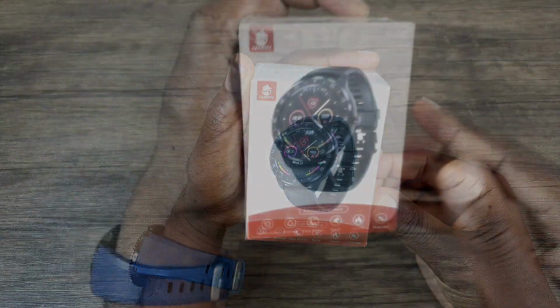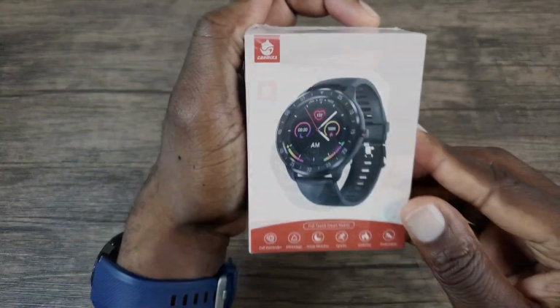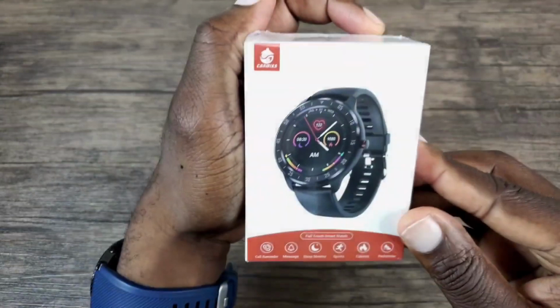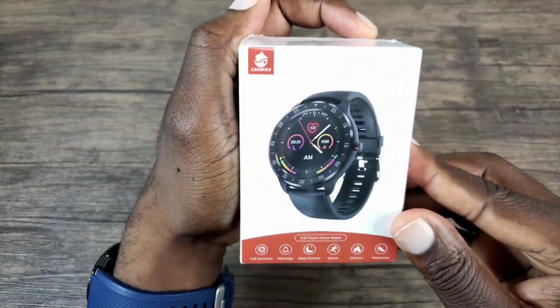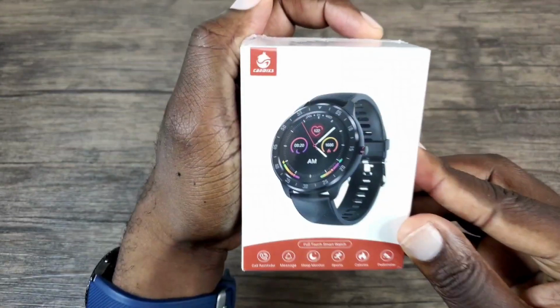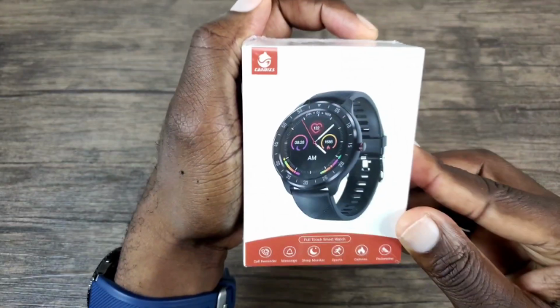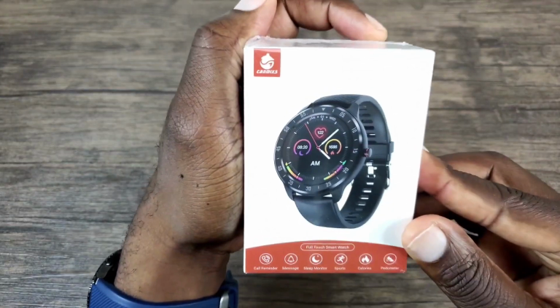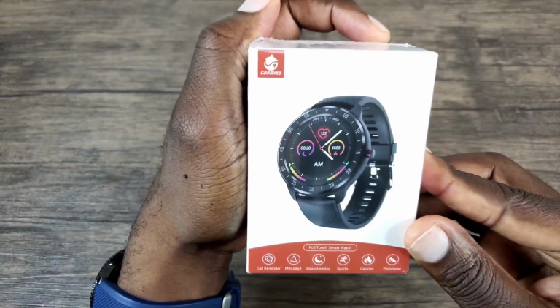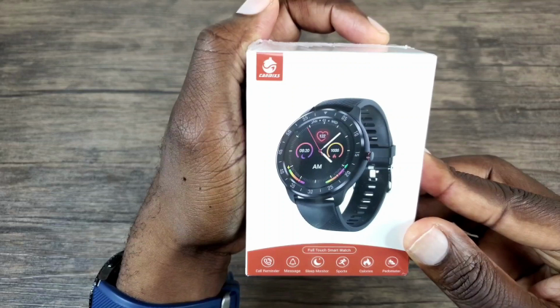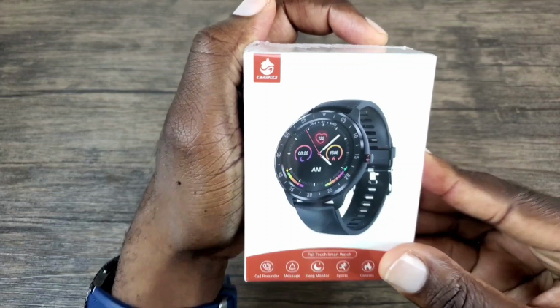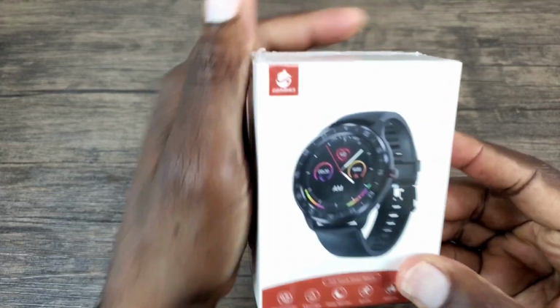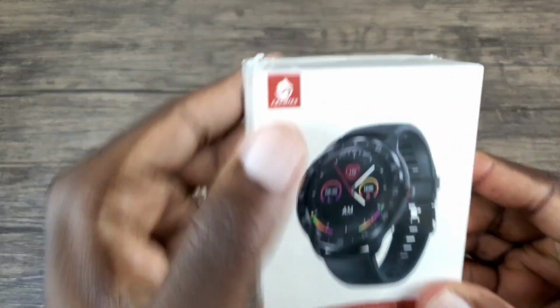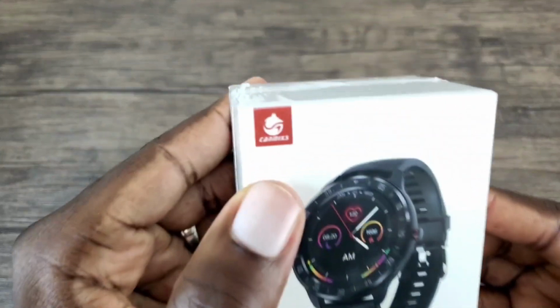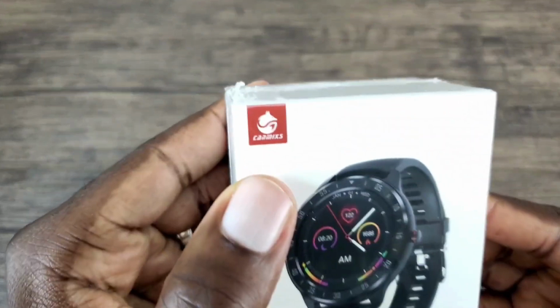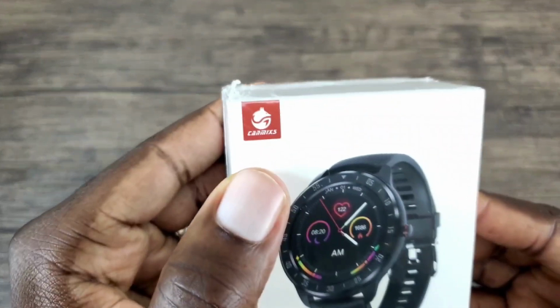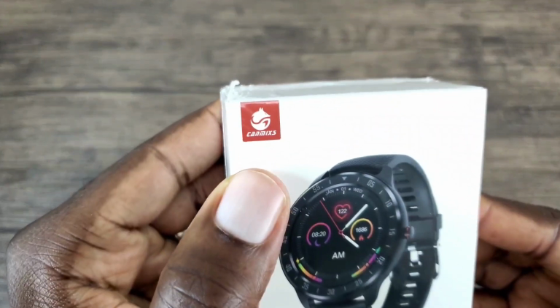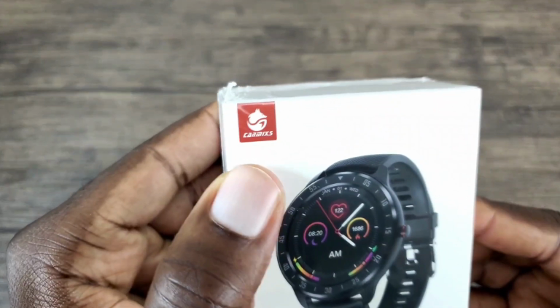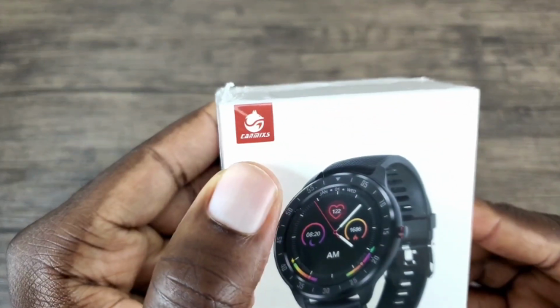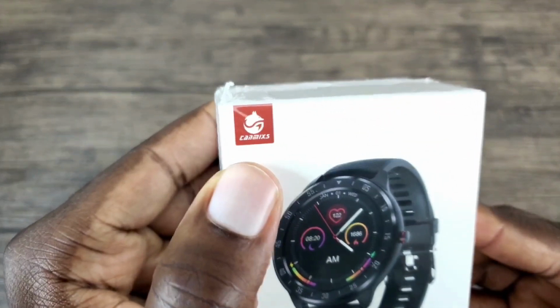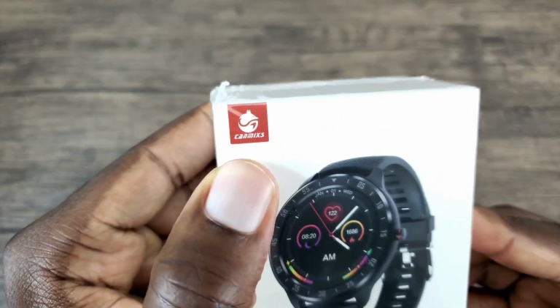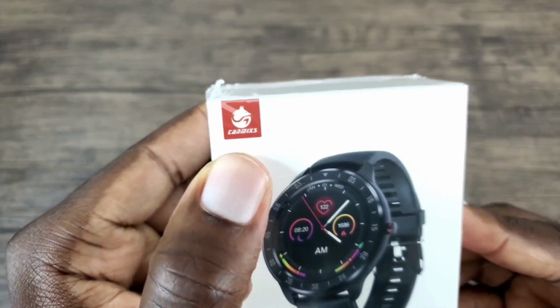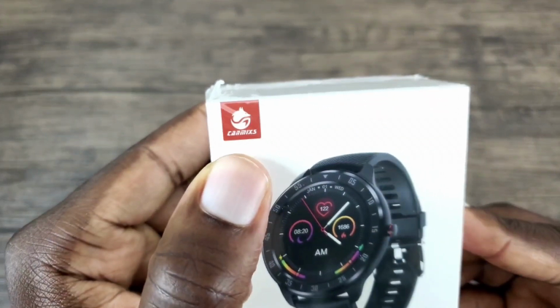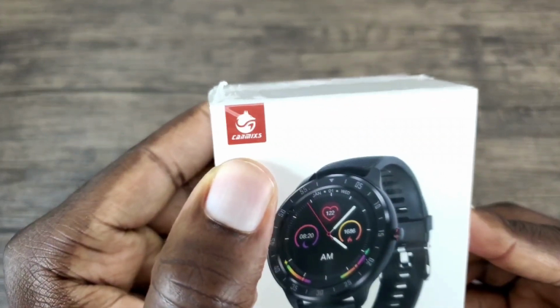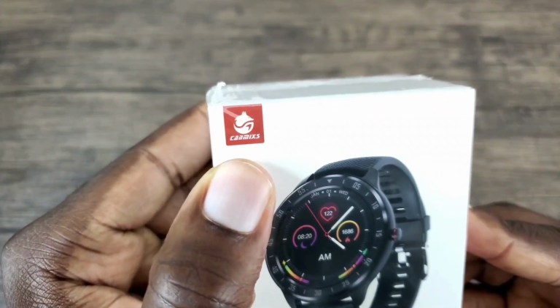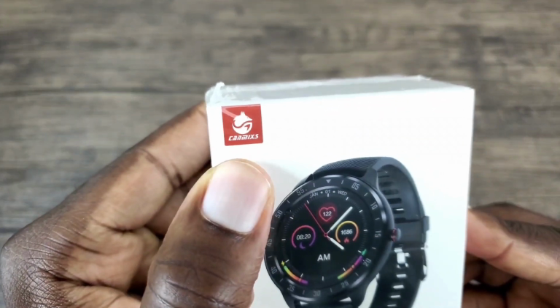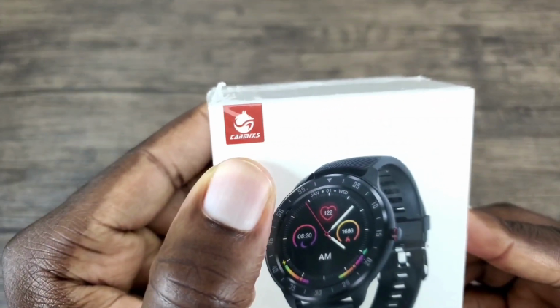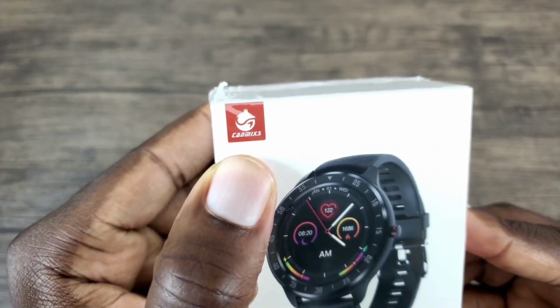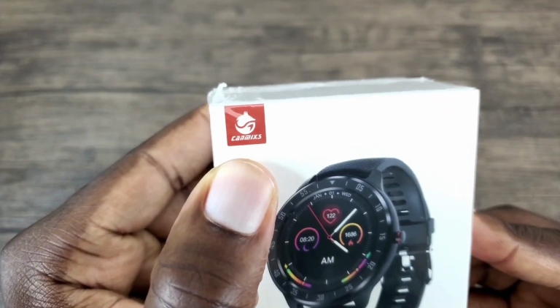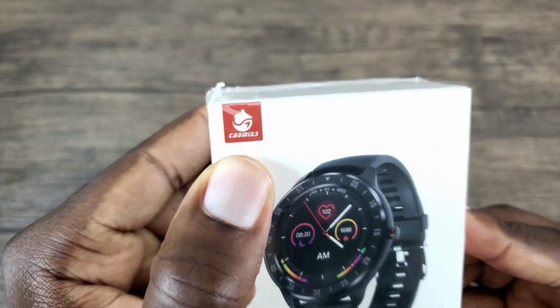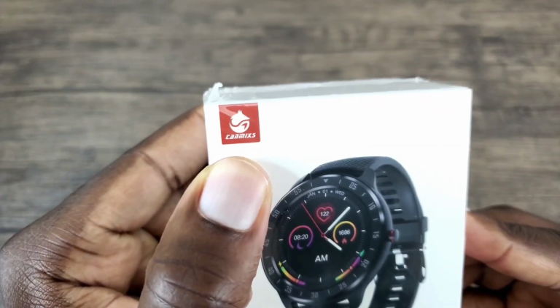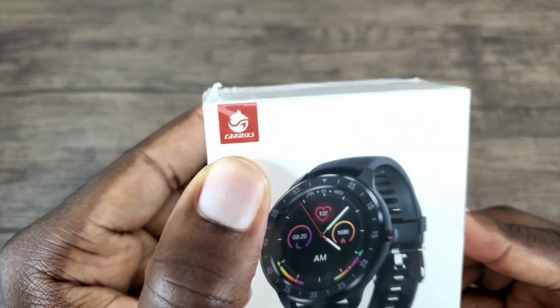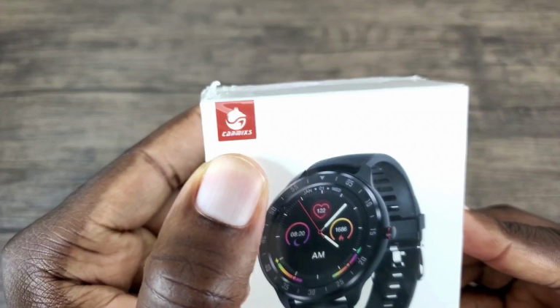Let's have a quick look at the box. The name of the company that produces this smartwatch is CanMixes.